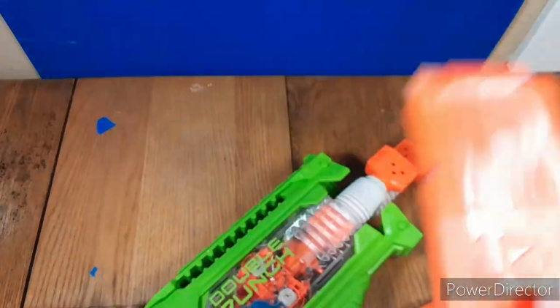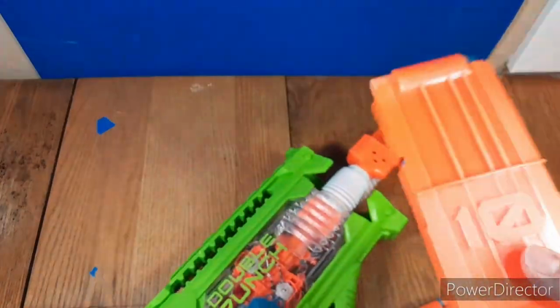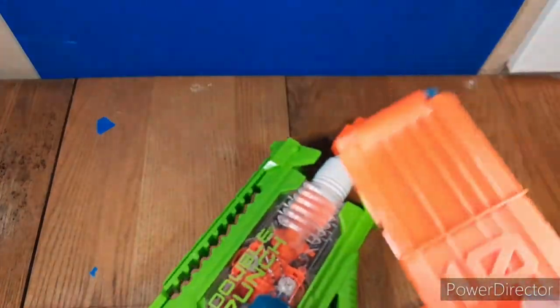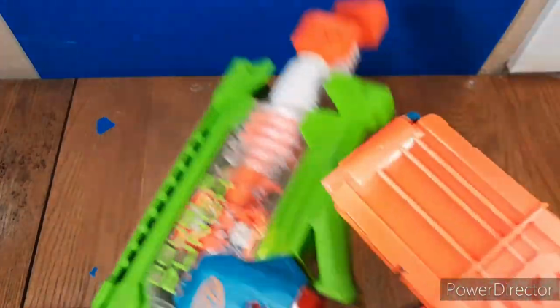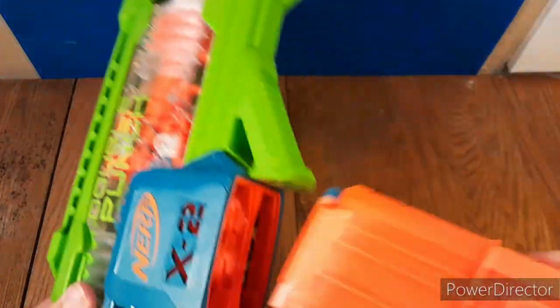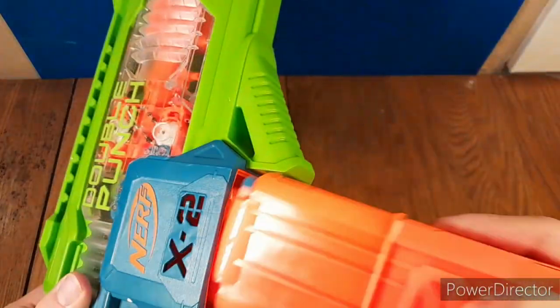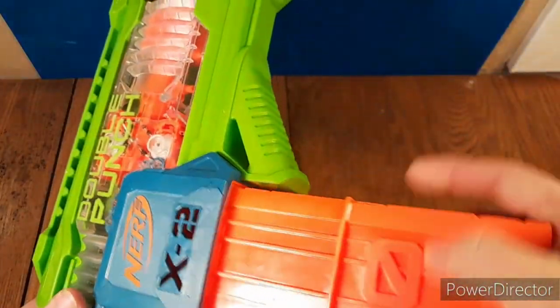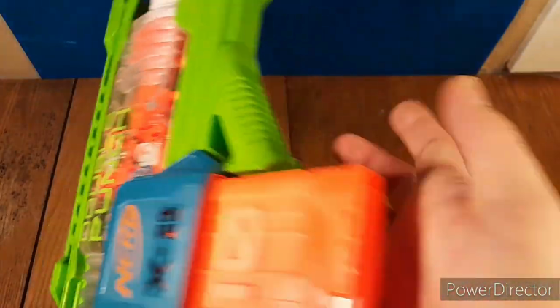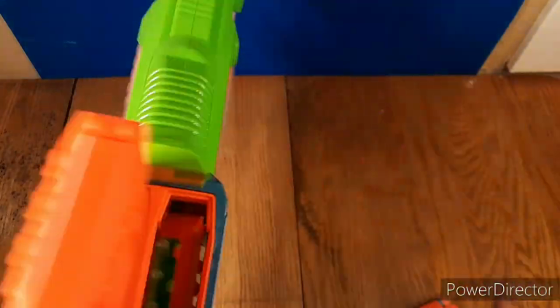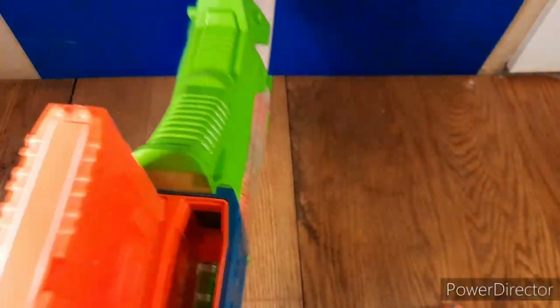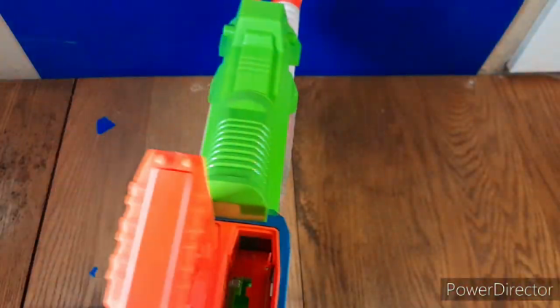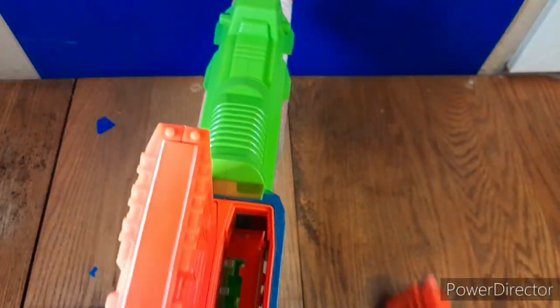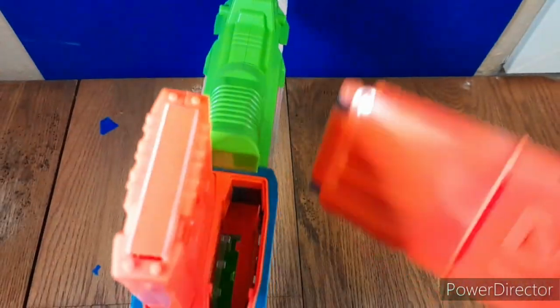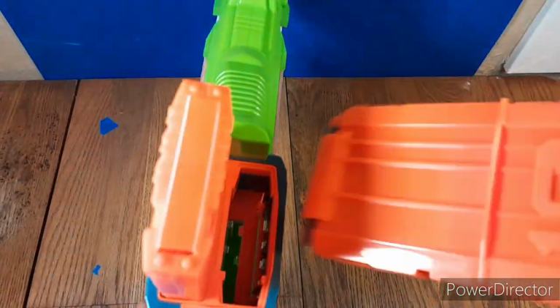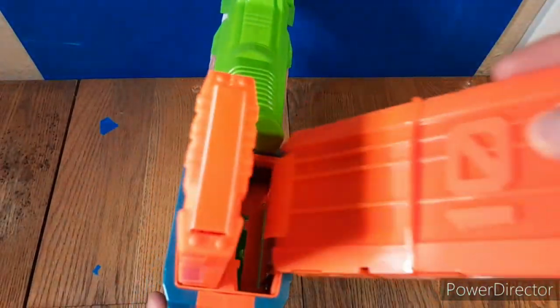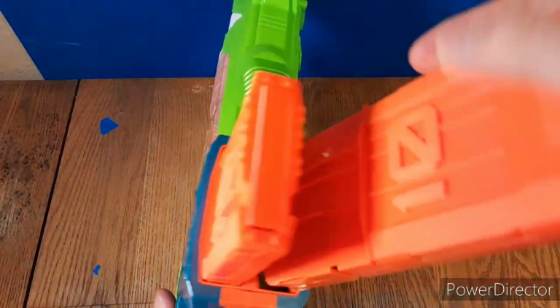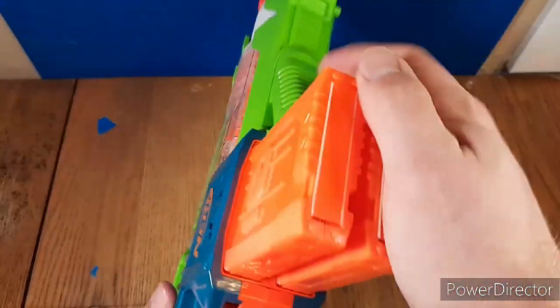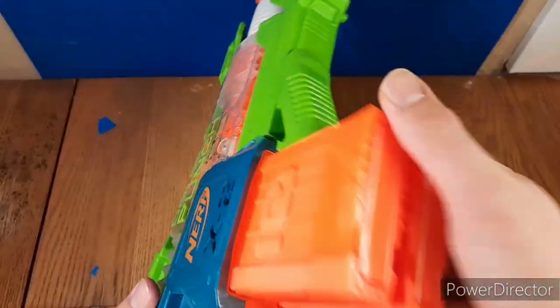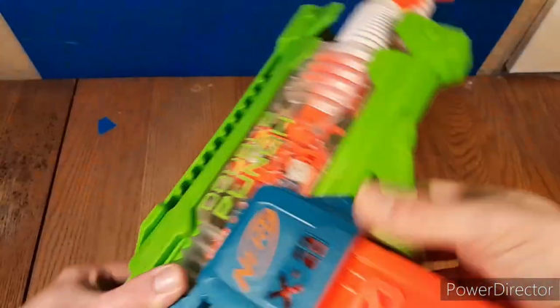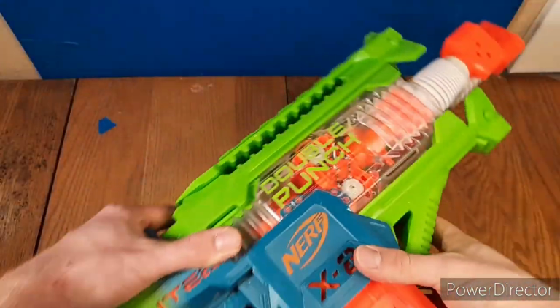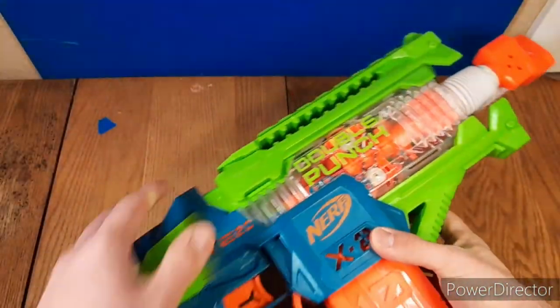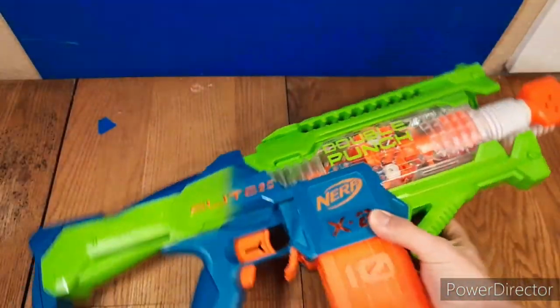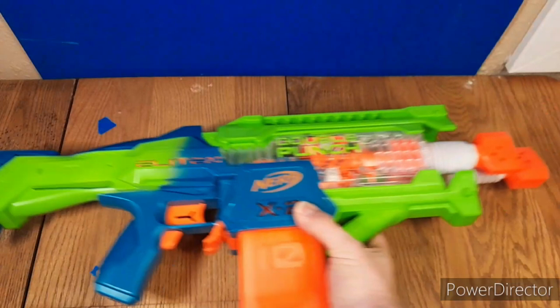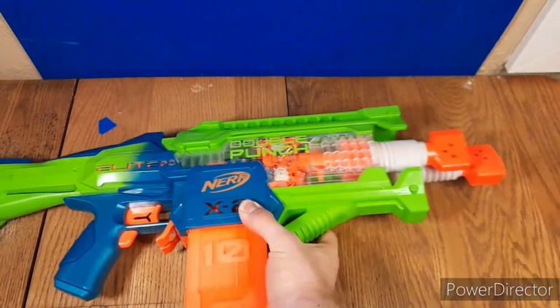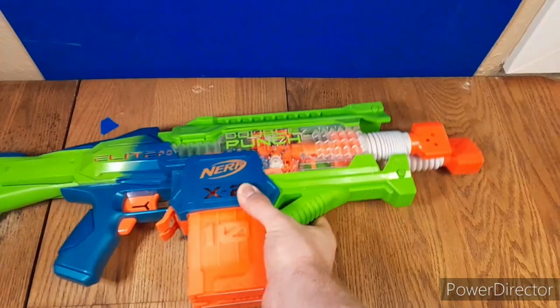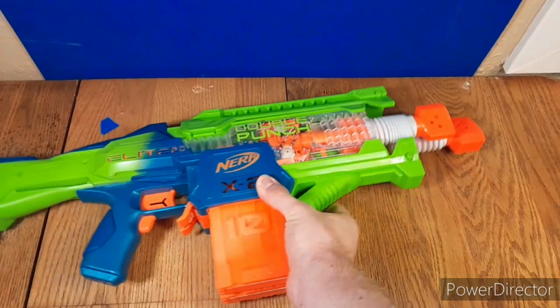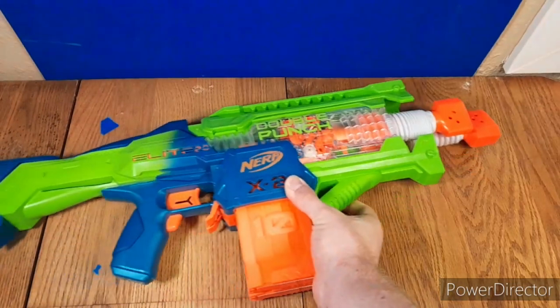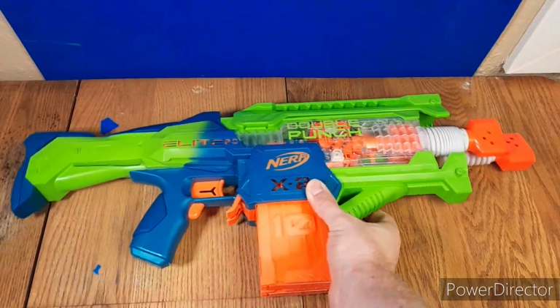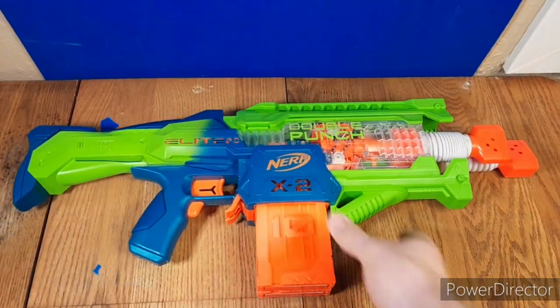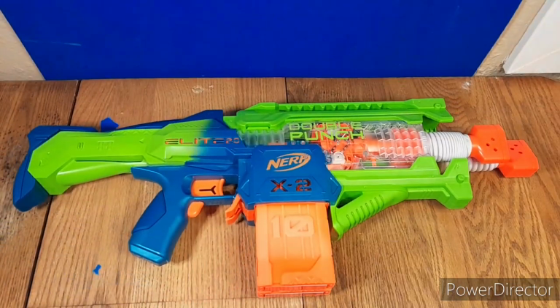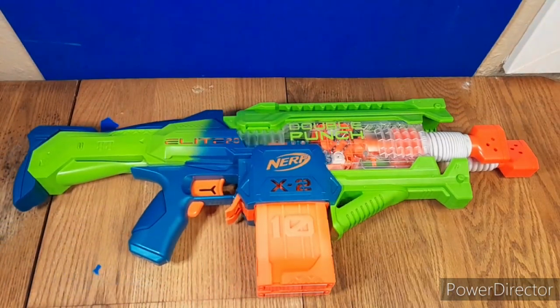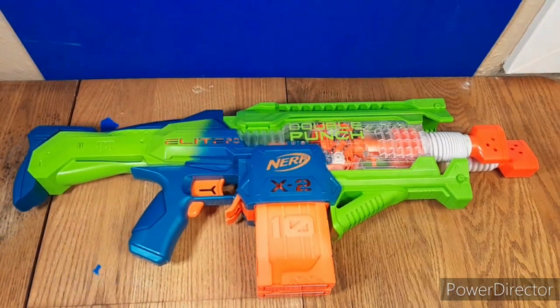Alright, both mags loaded. There are two mag slots that you put them in. It's kind of a combination between a bunch of technologies, like the Rhino Fire.